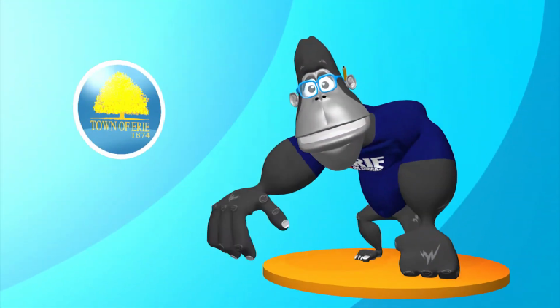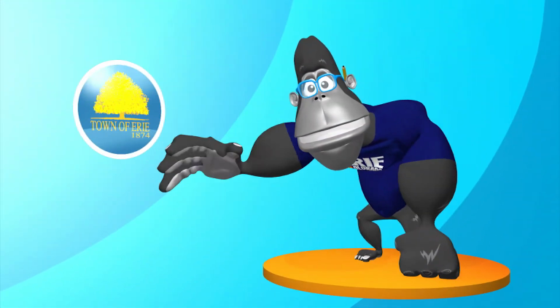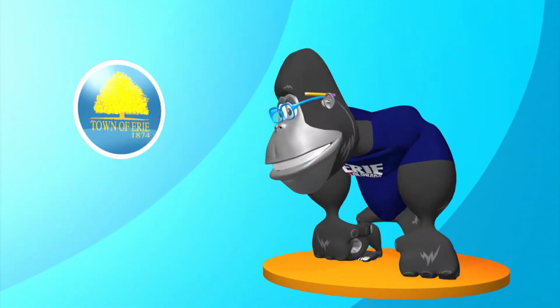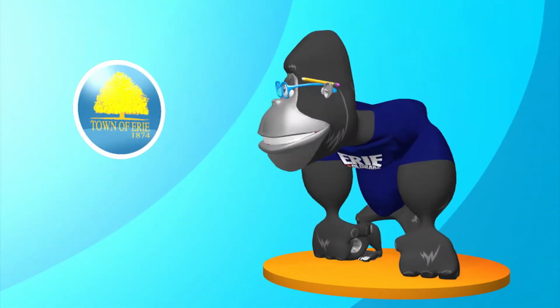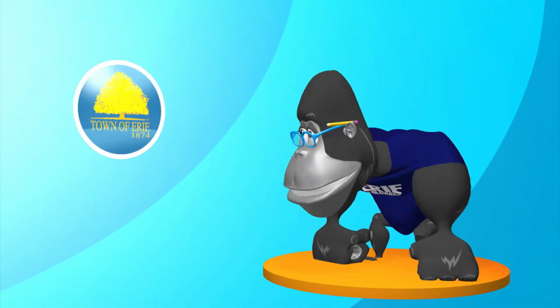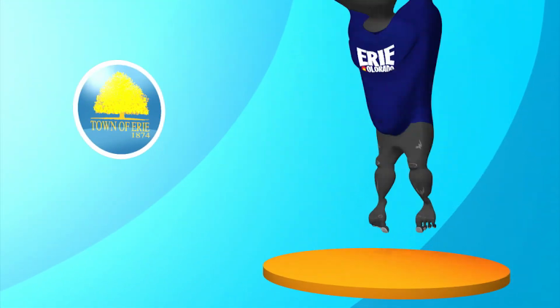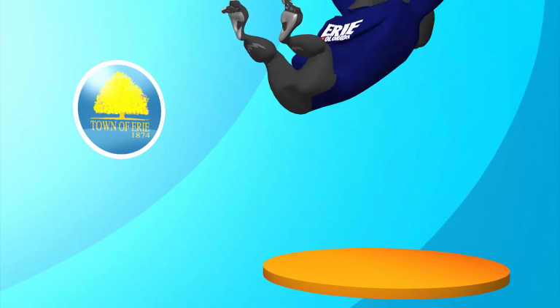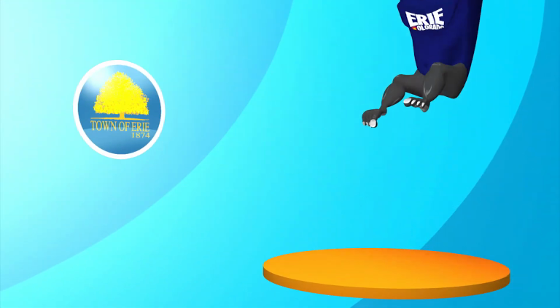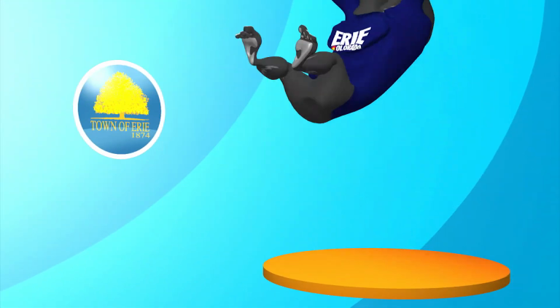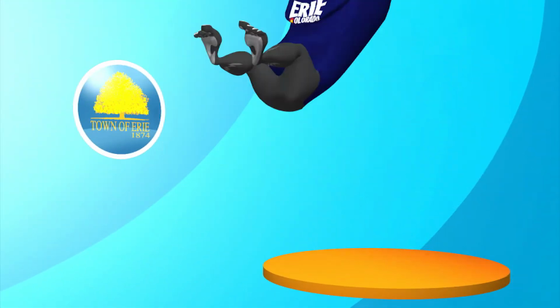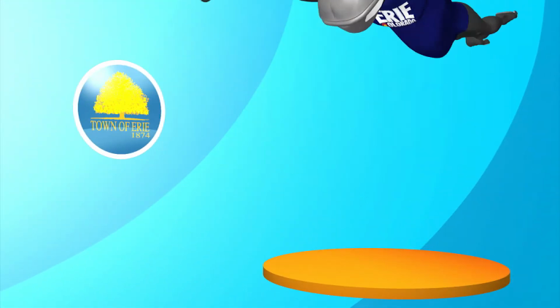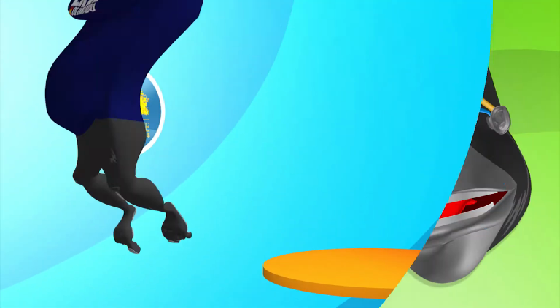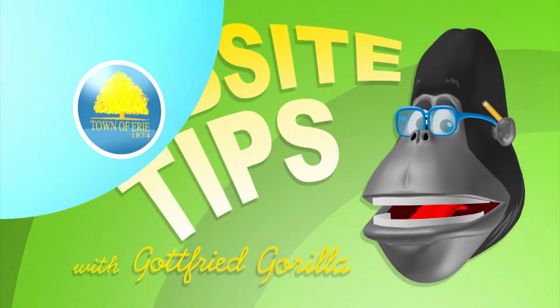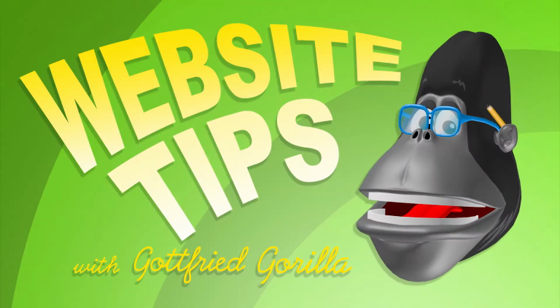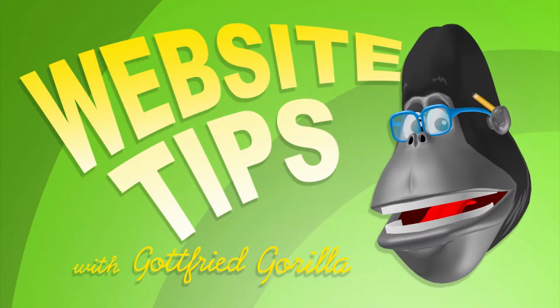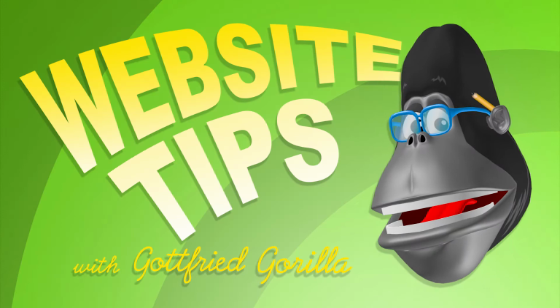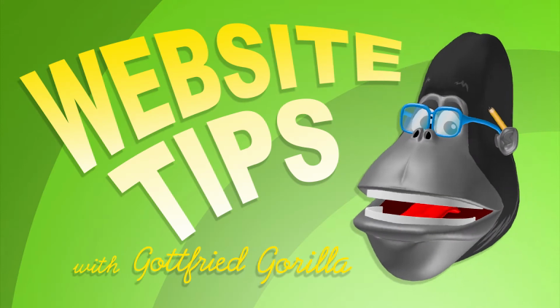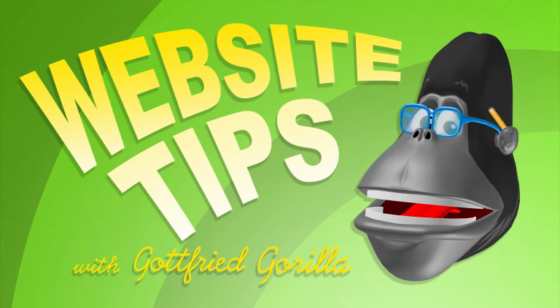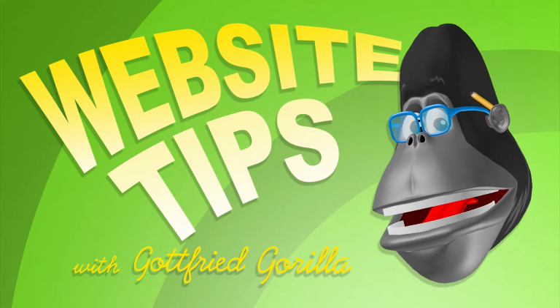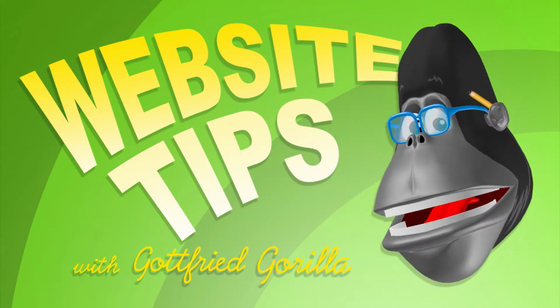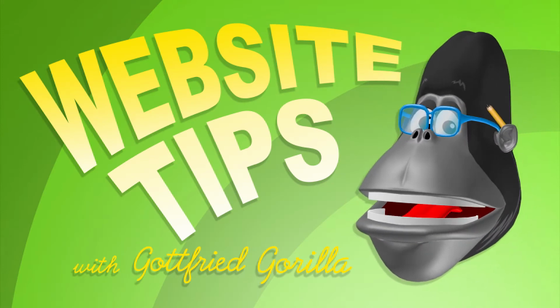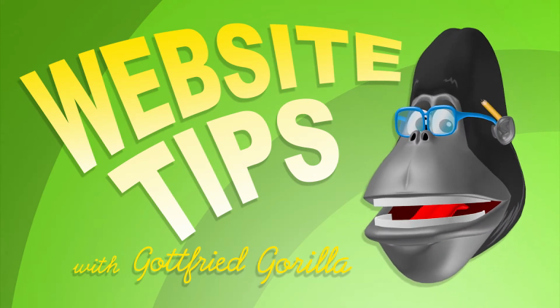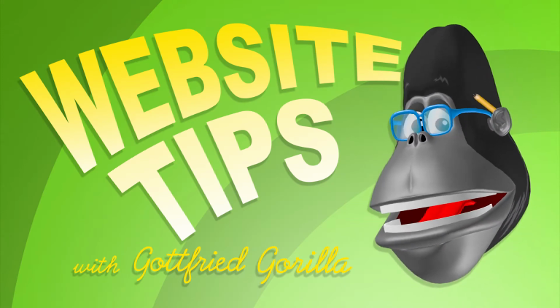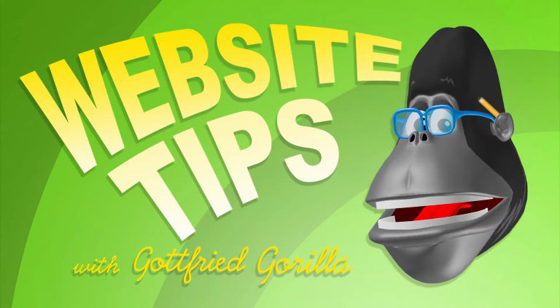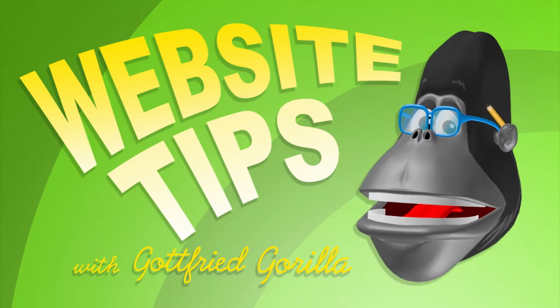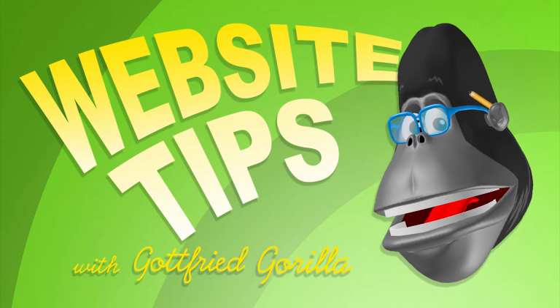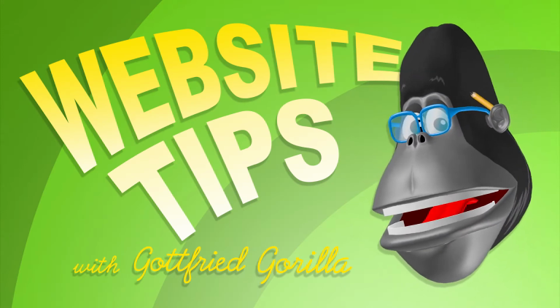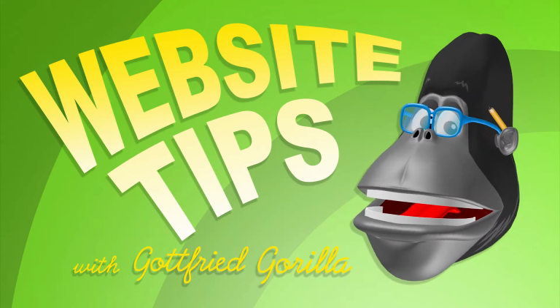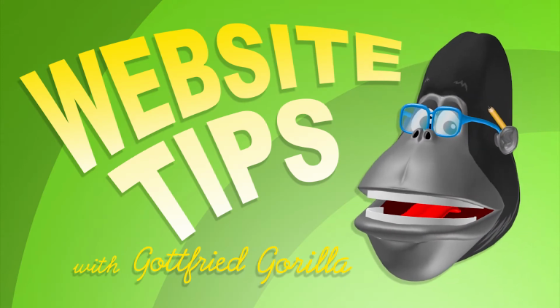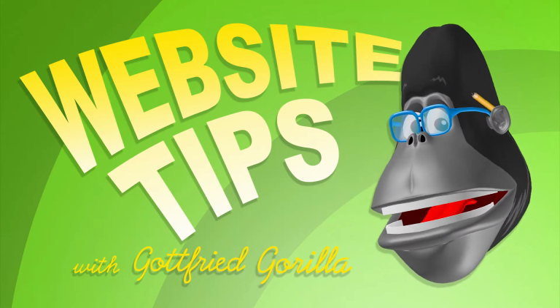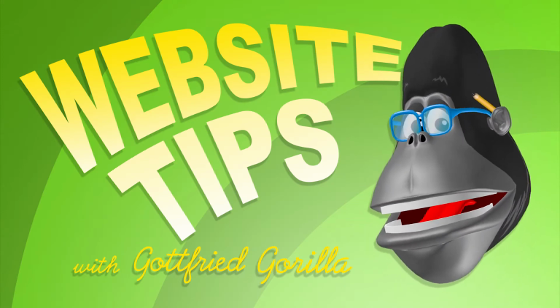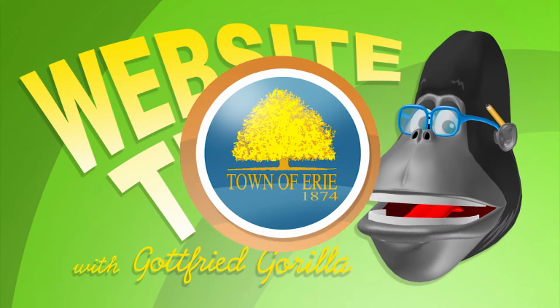That's all for now, but we'll be back to tell you more about our new website. Thanks for watching Web Tips with Godfrey Gorilla.